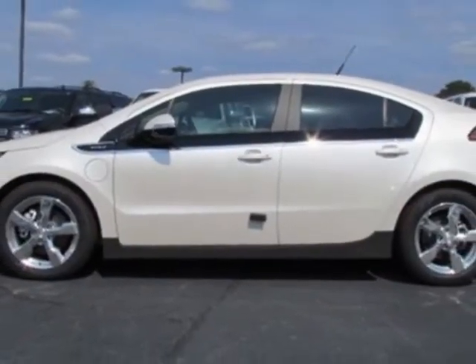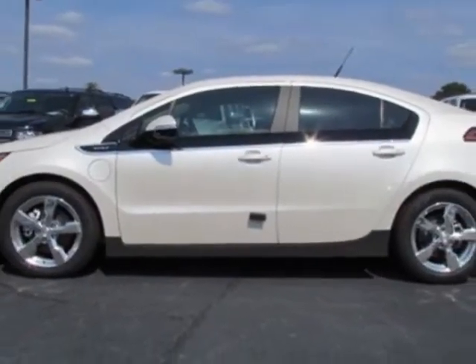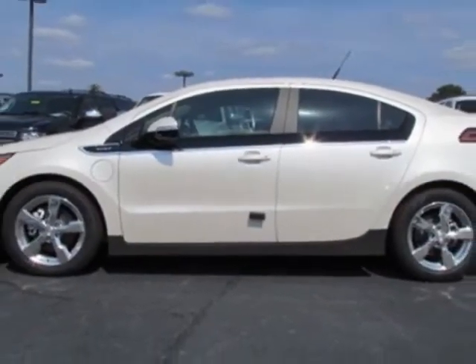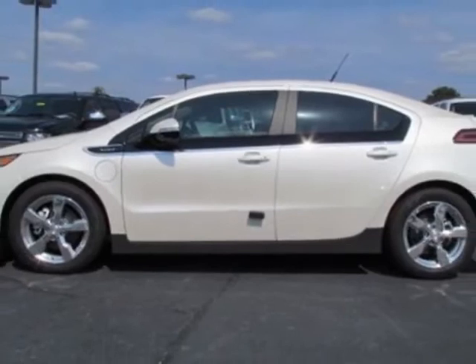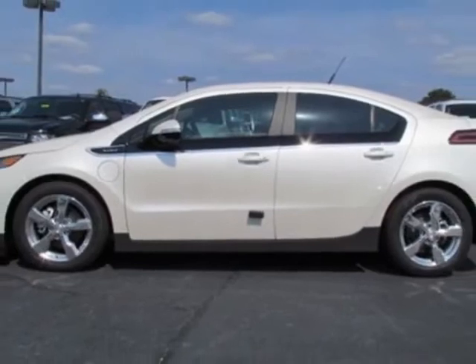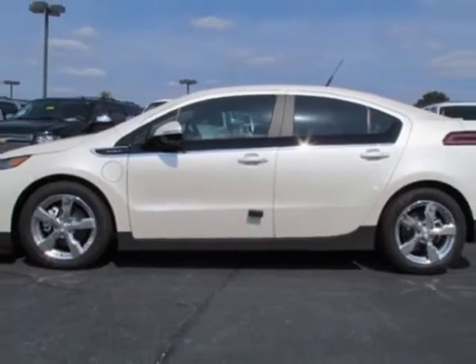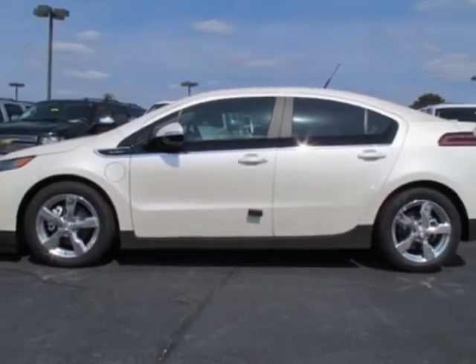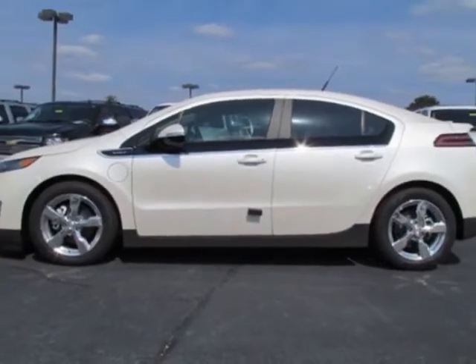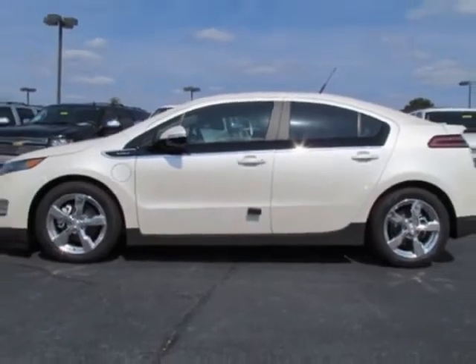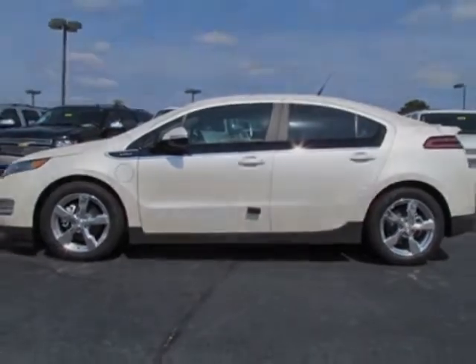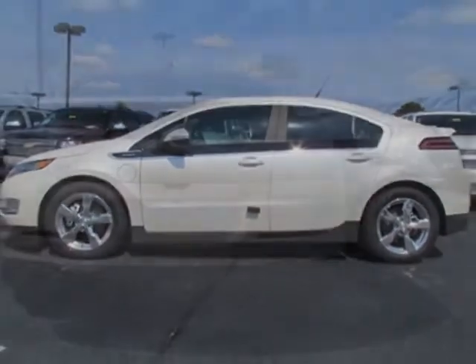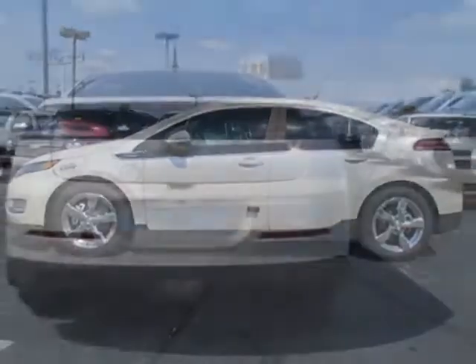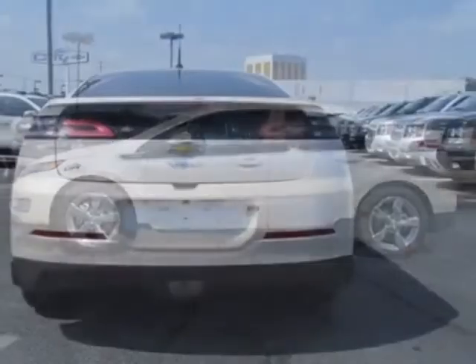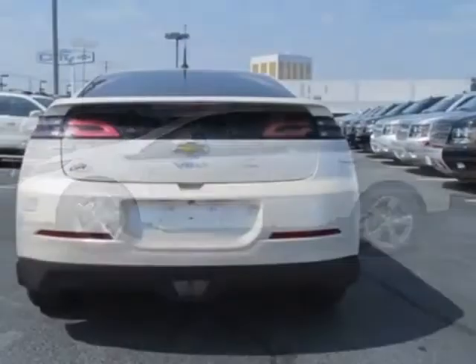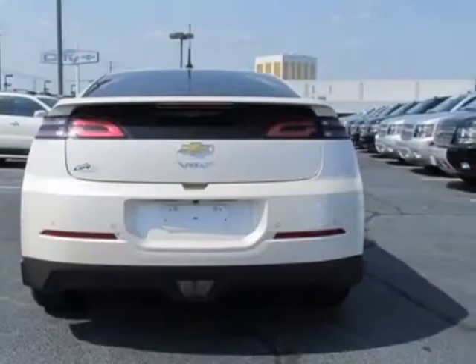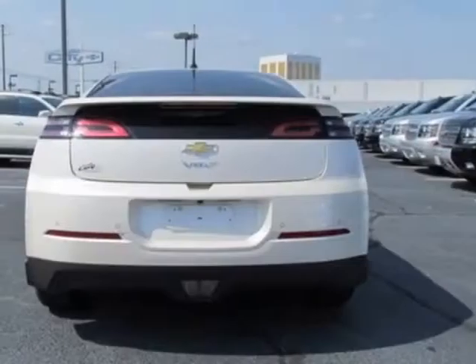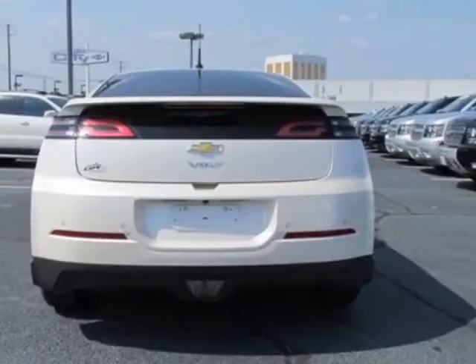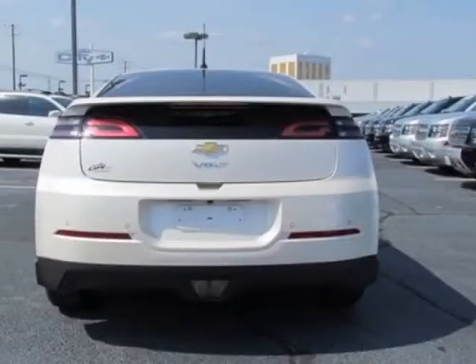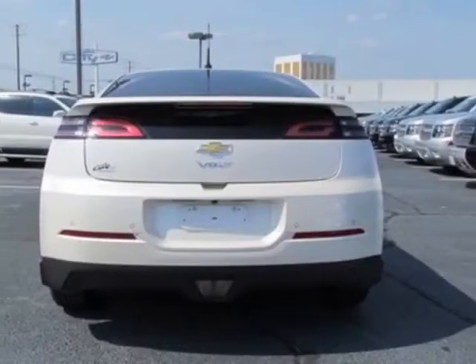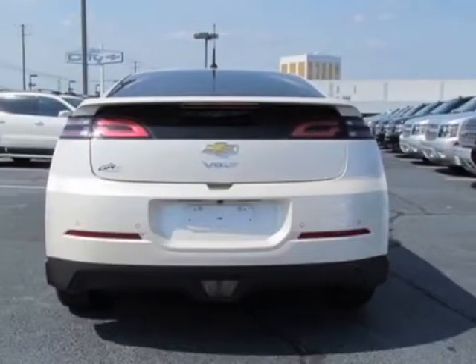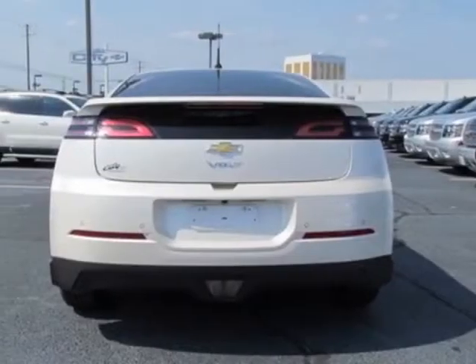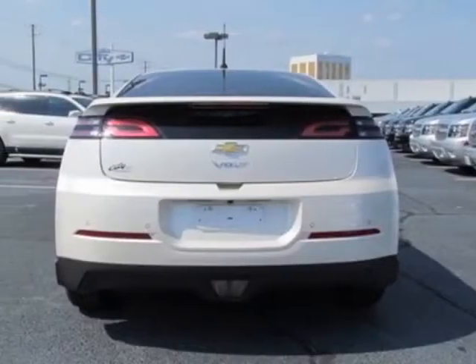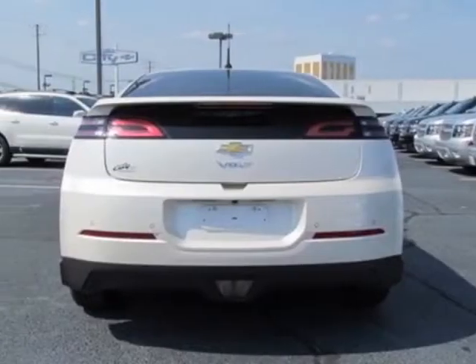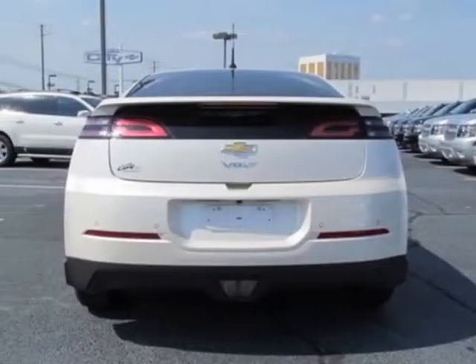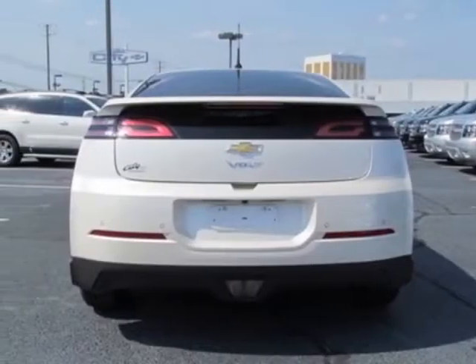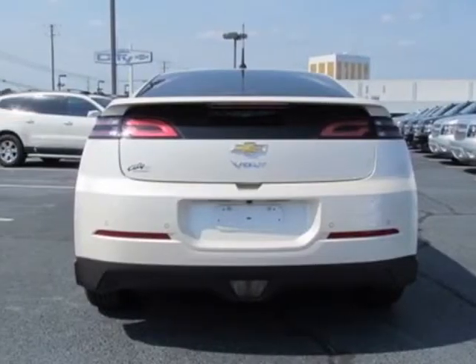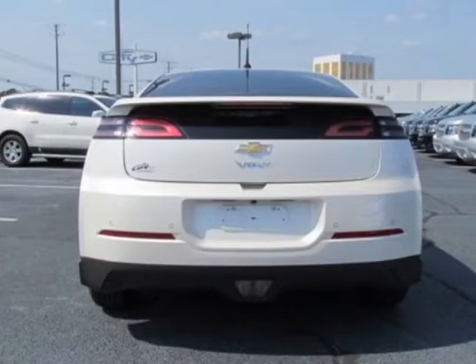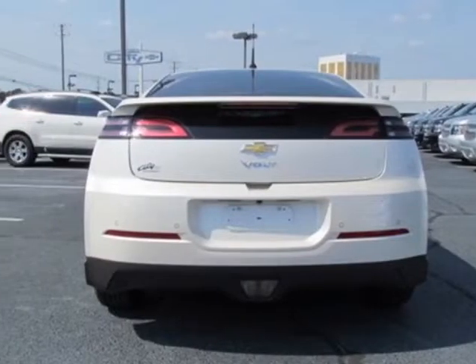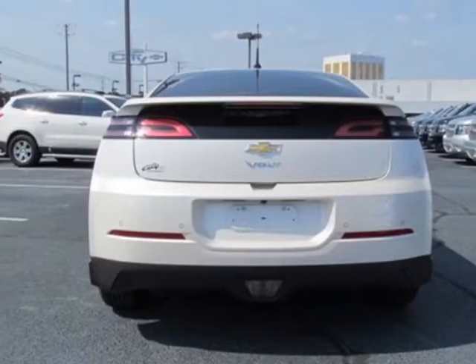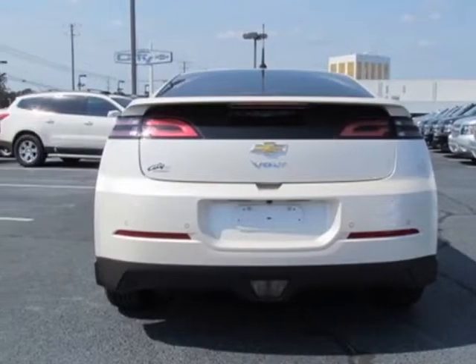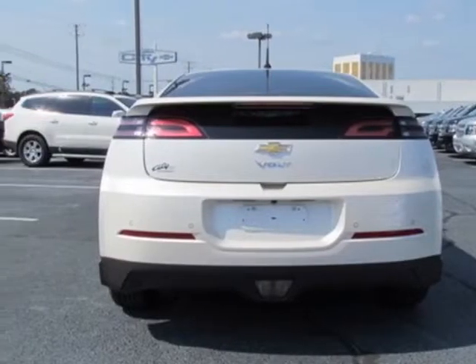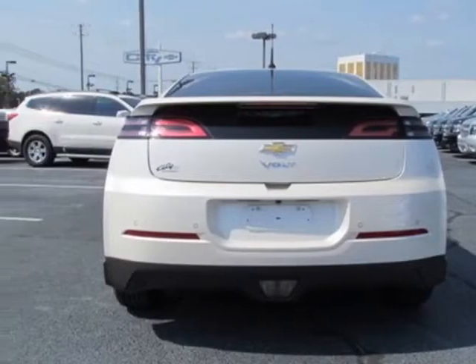This Volt boasts a 1.4 liter engine and has an automatic transmission.